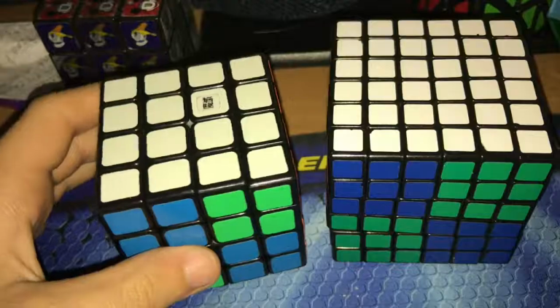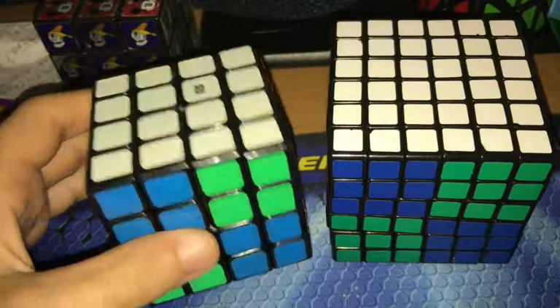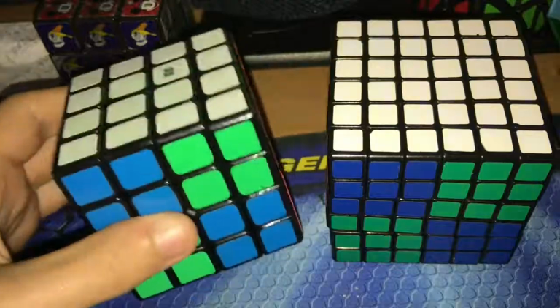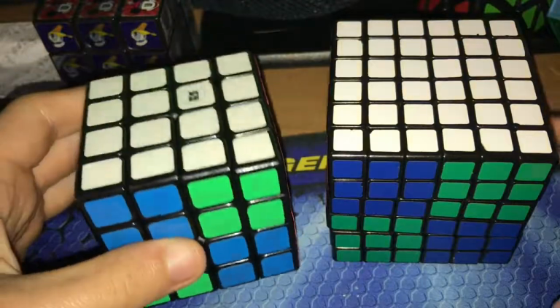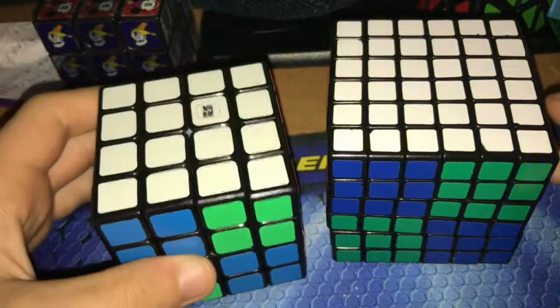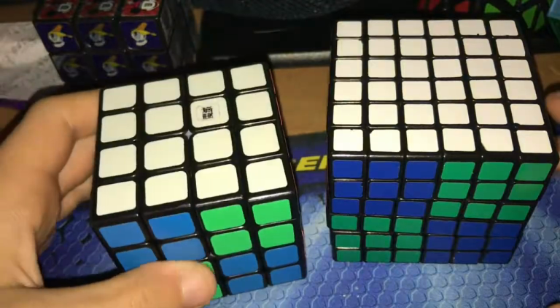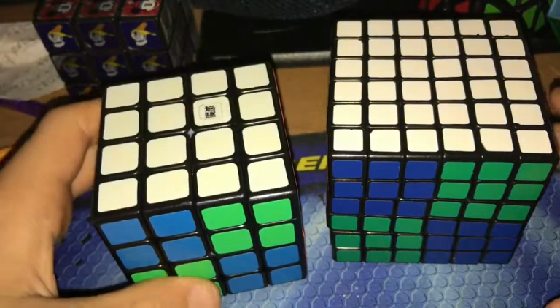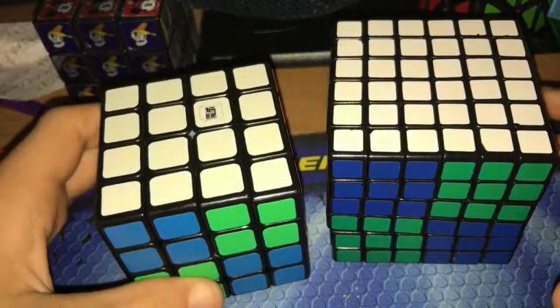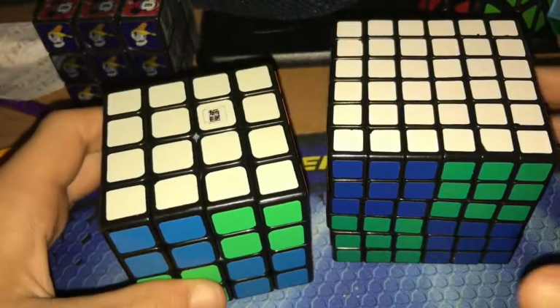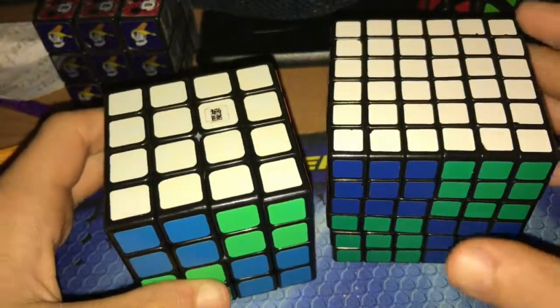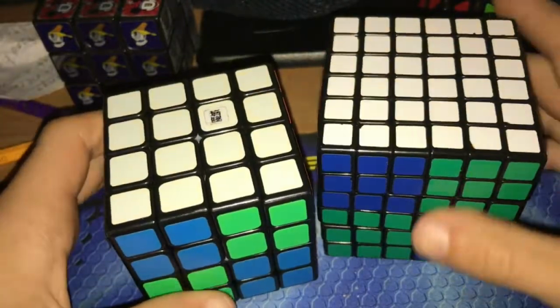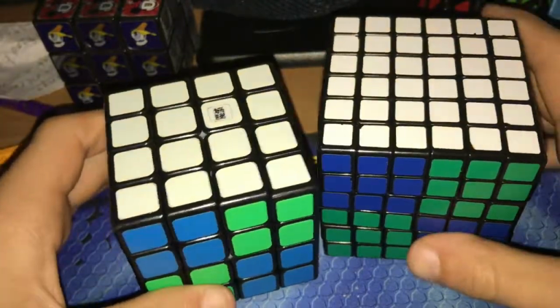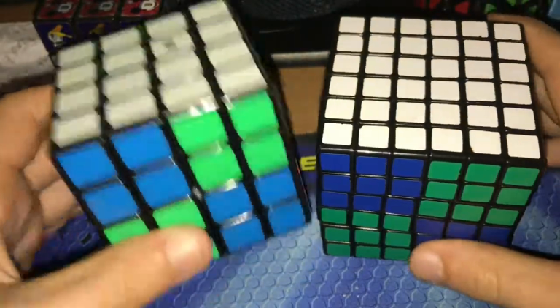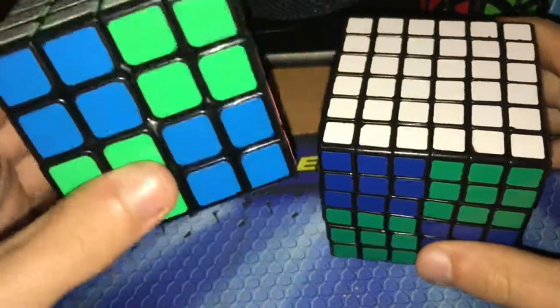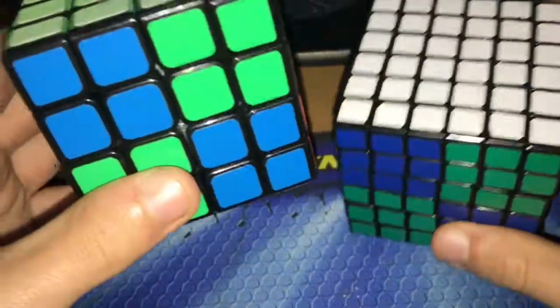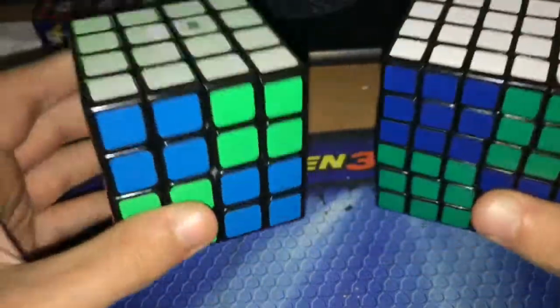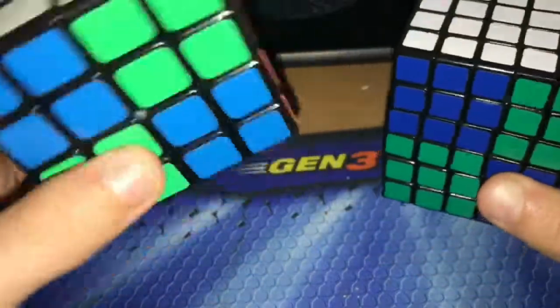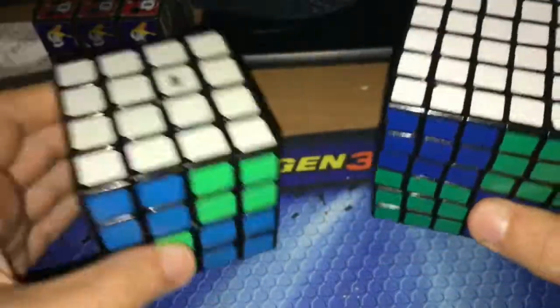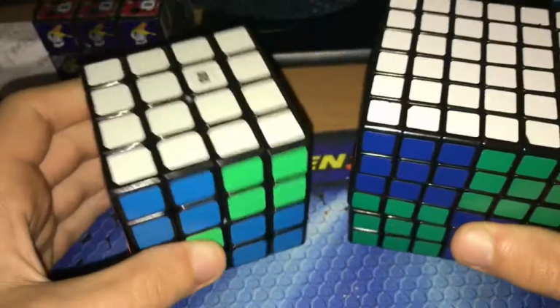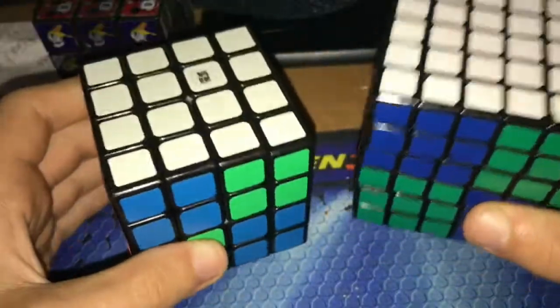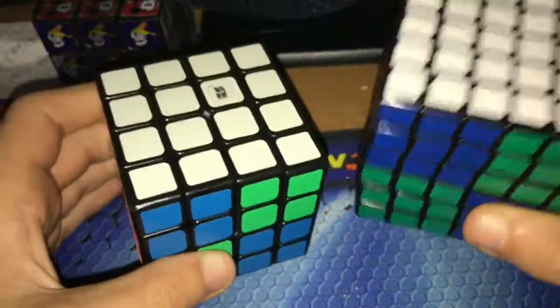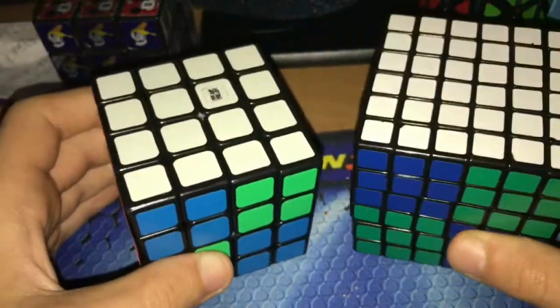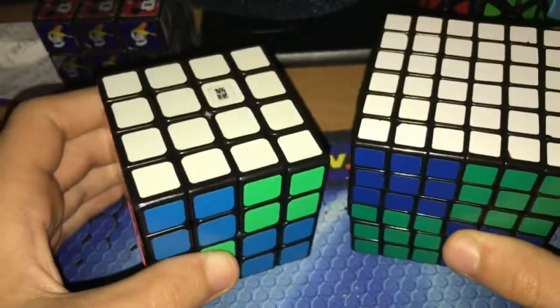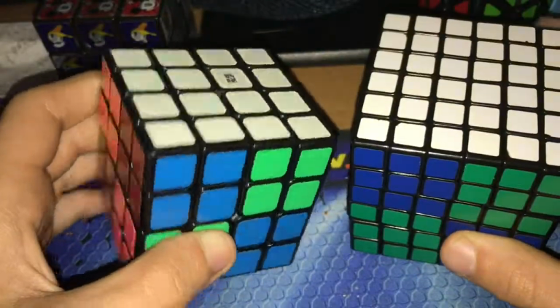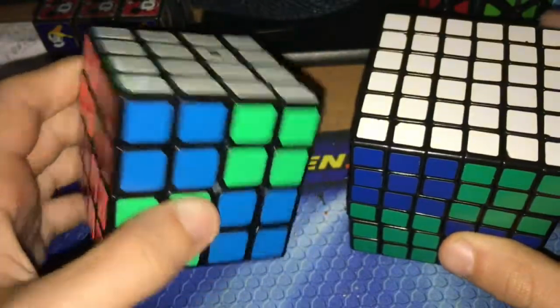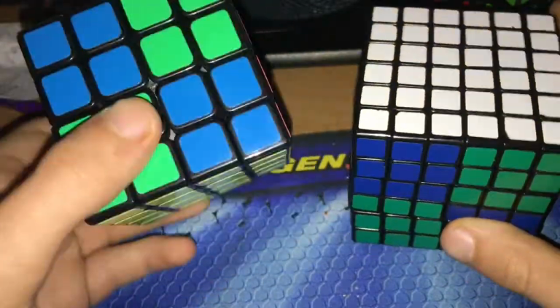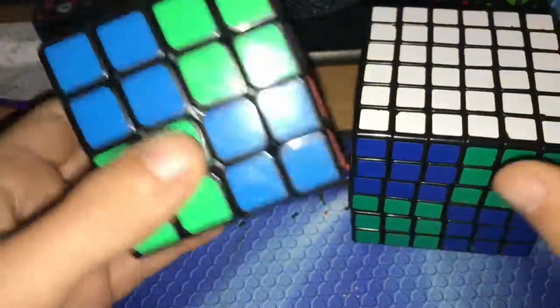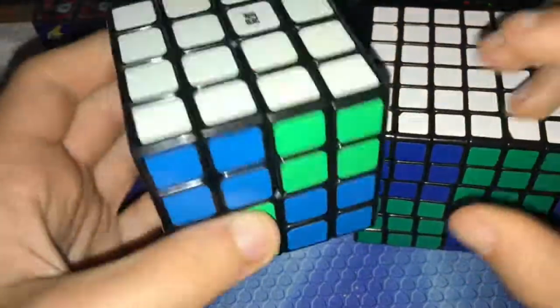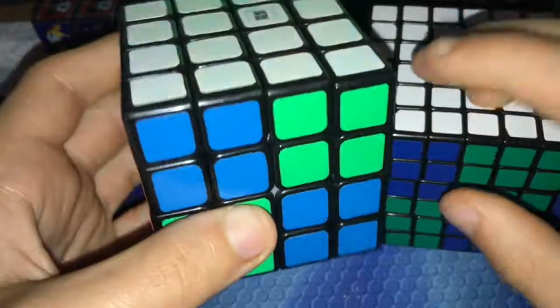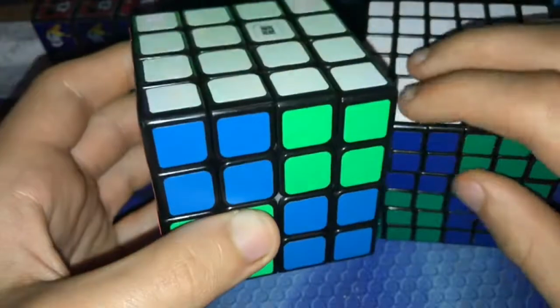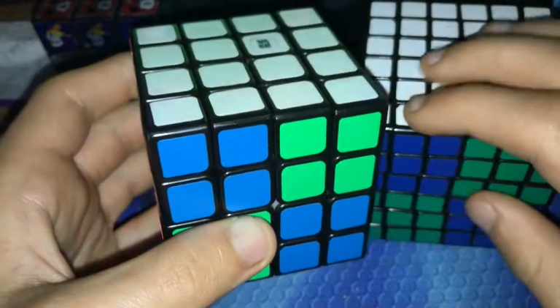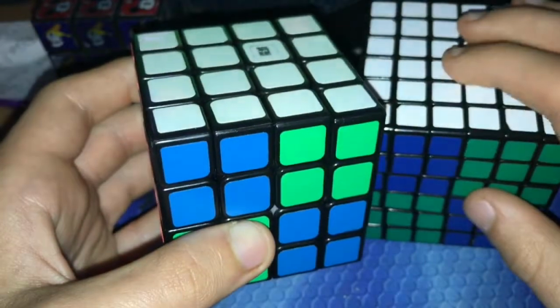Hi, it's TebowCube, and today I'm going to be solving both my 4x4 and 6x6 as a 2x2.